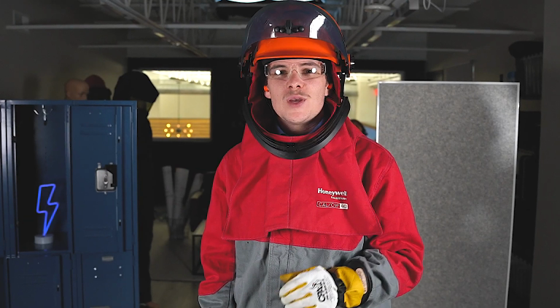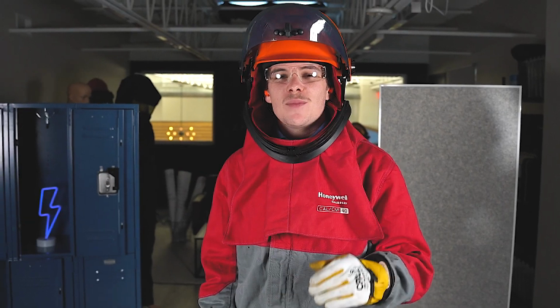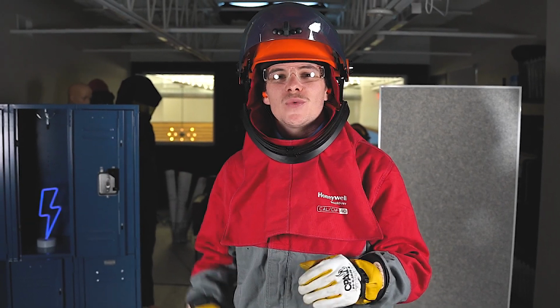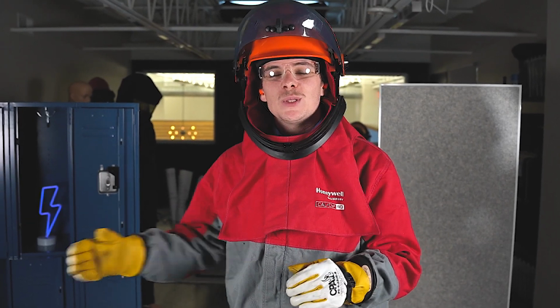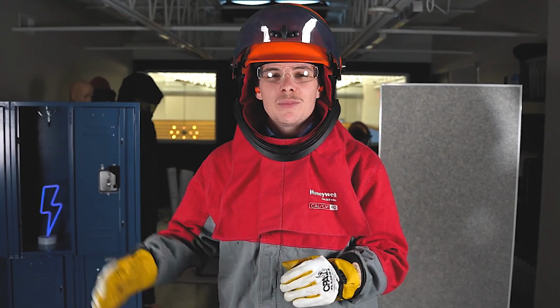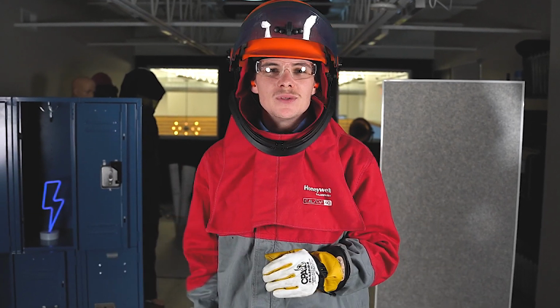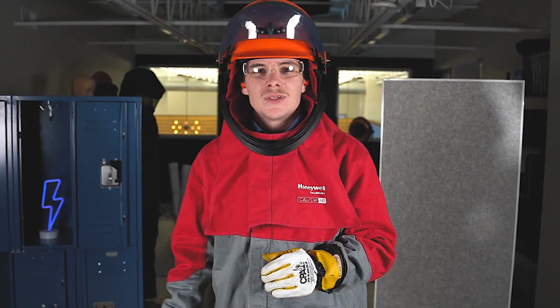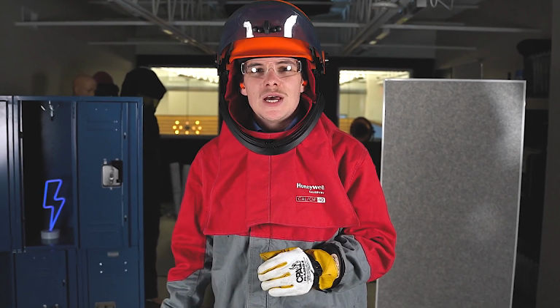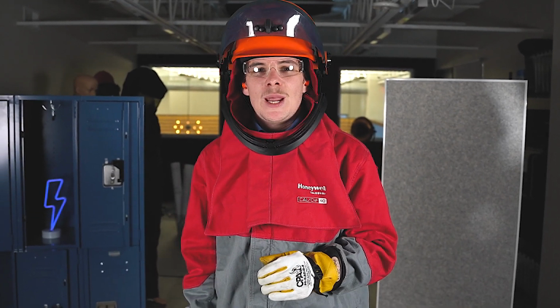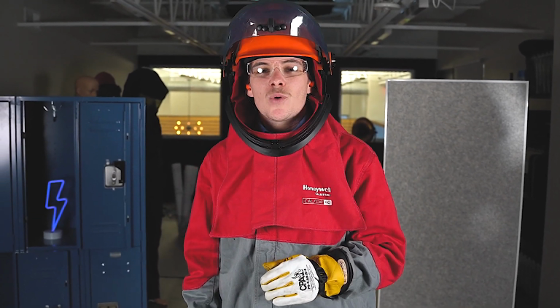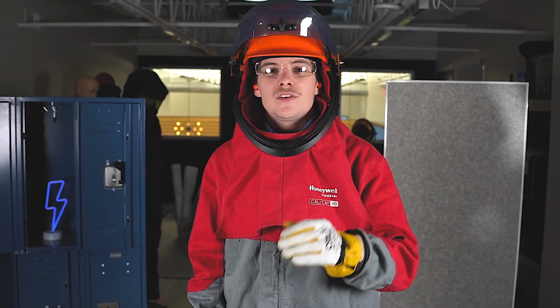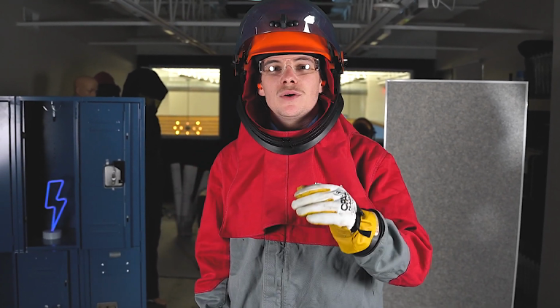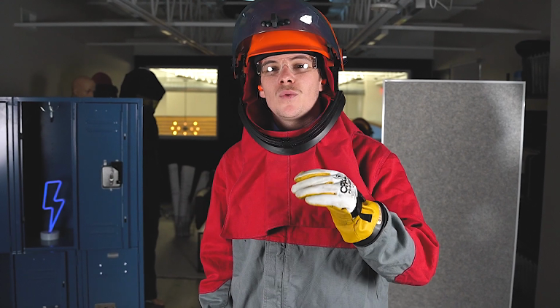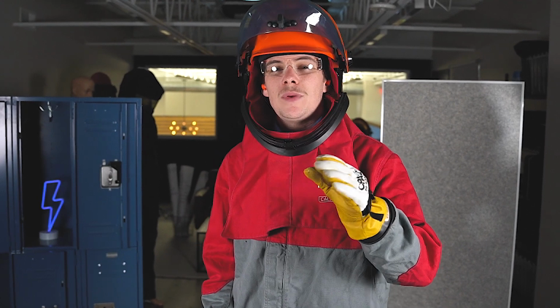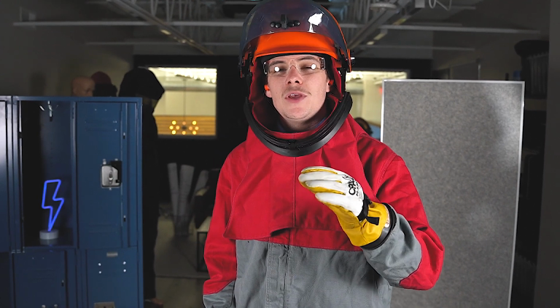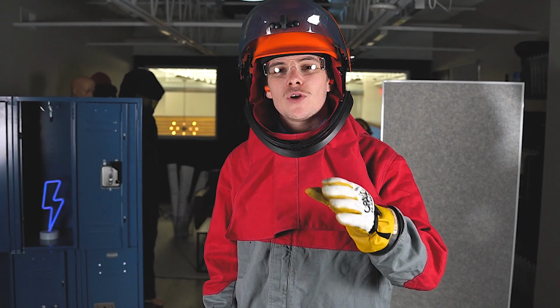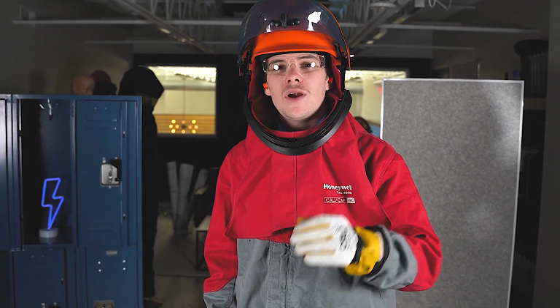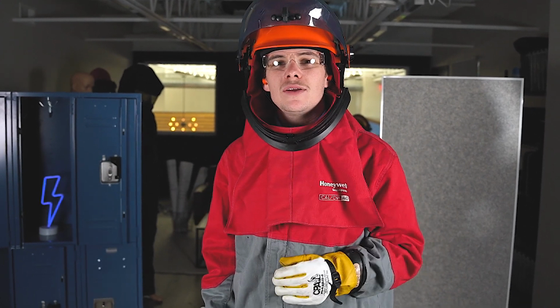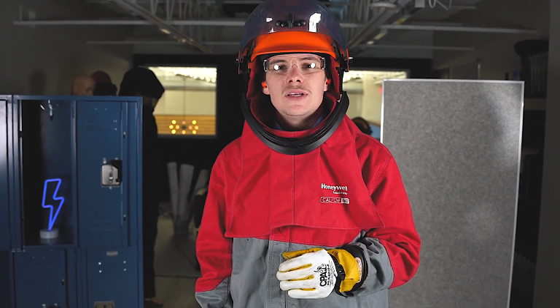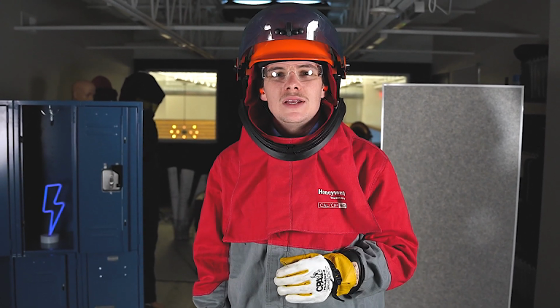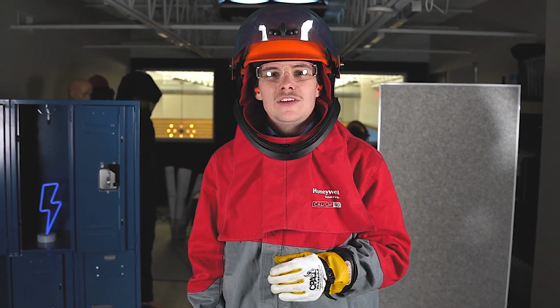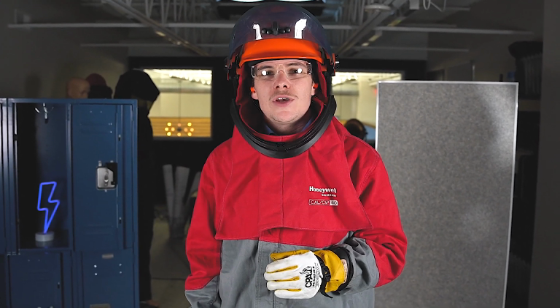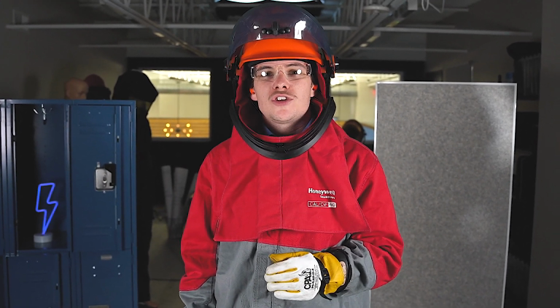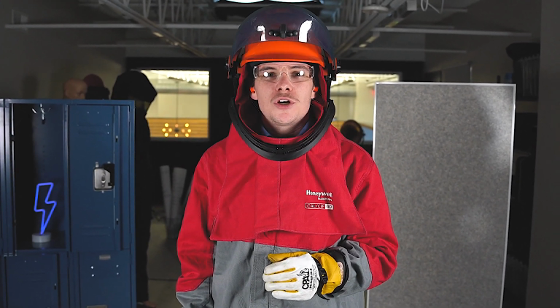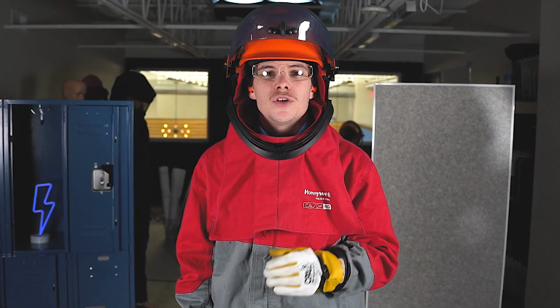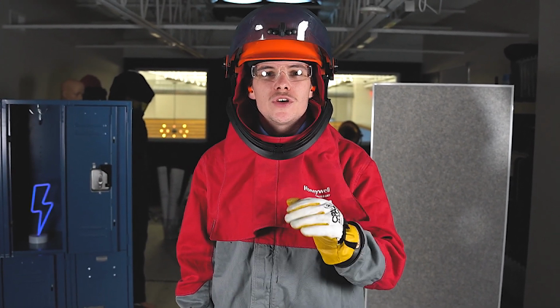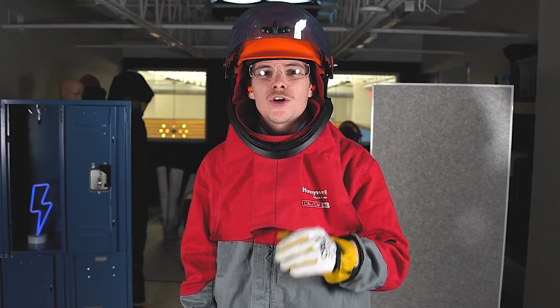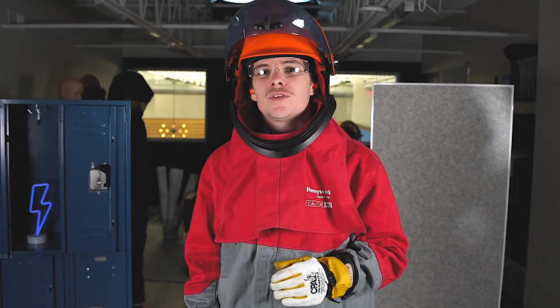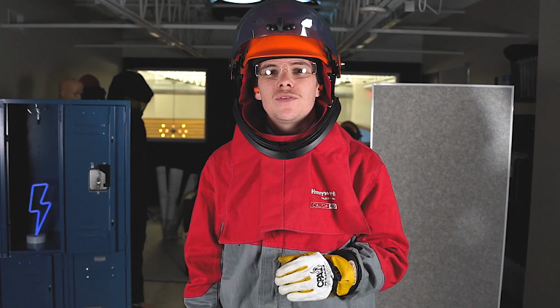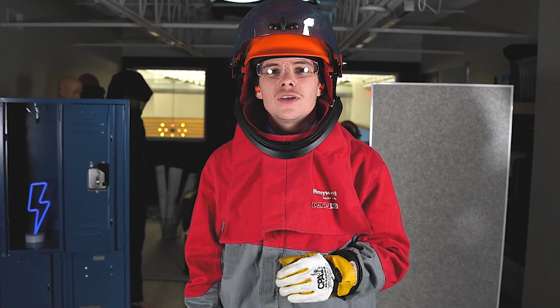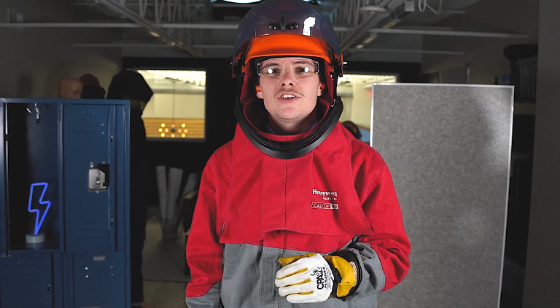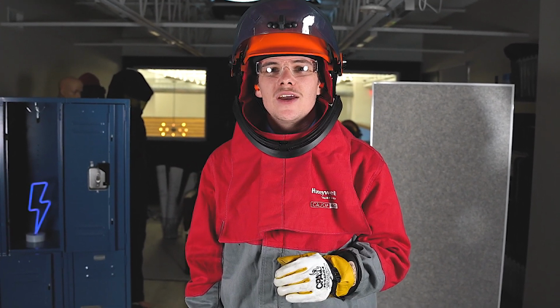Being able to read the label and knowing what PPE you're wearing is how you can ensure you return home safely each night.